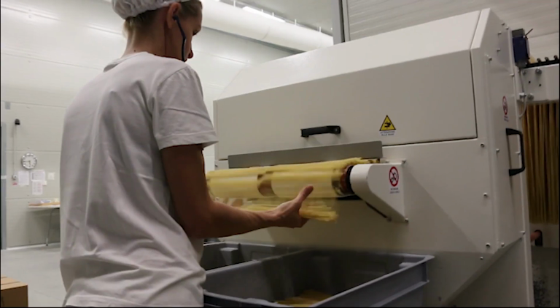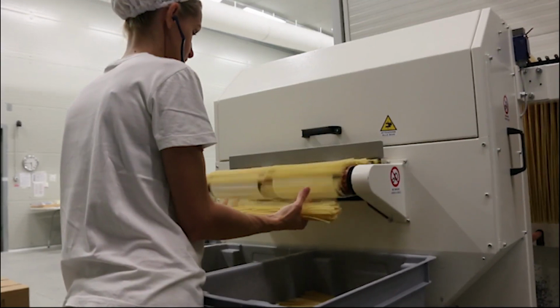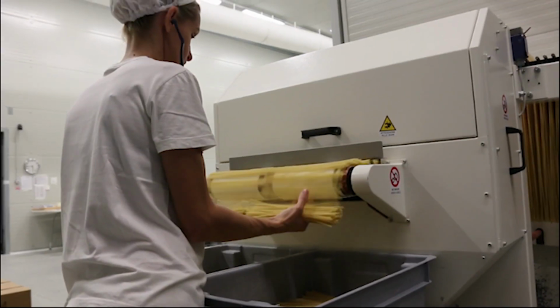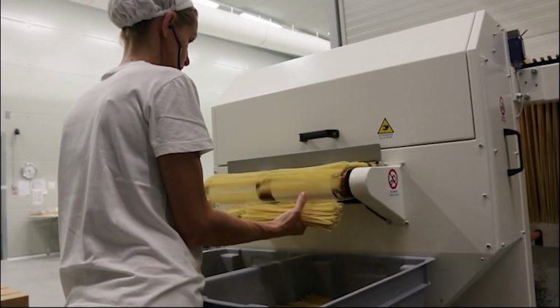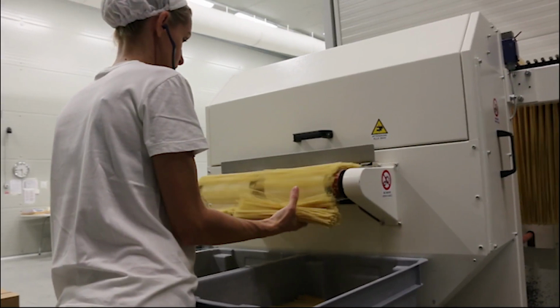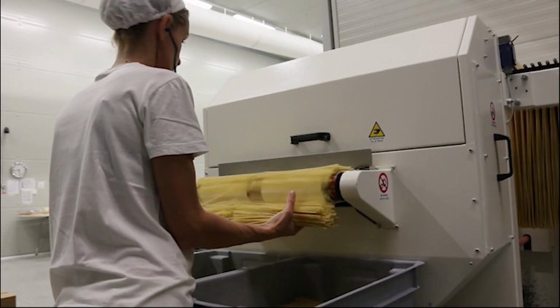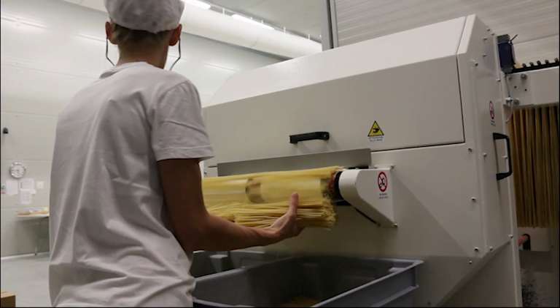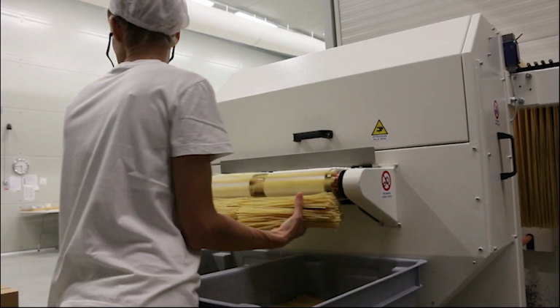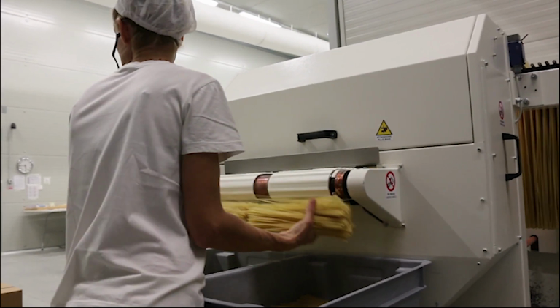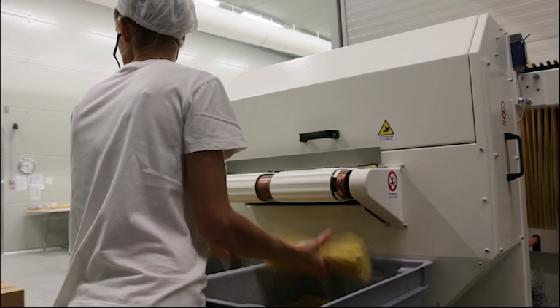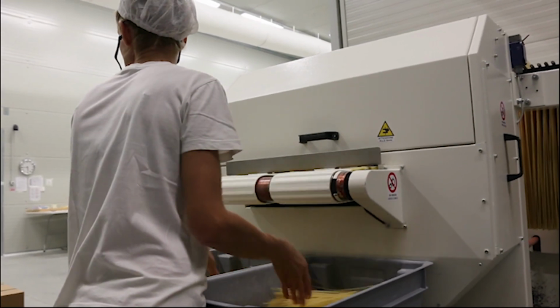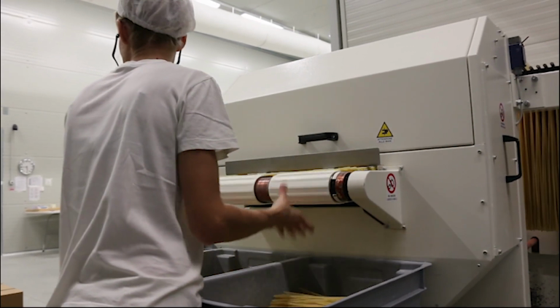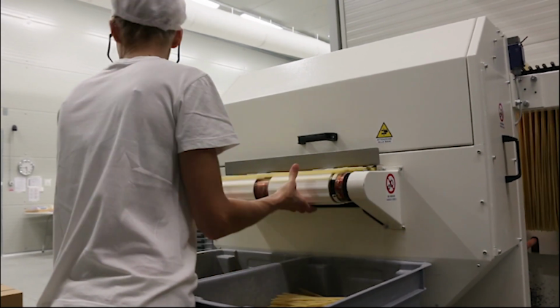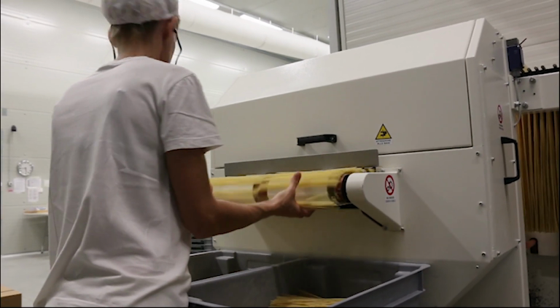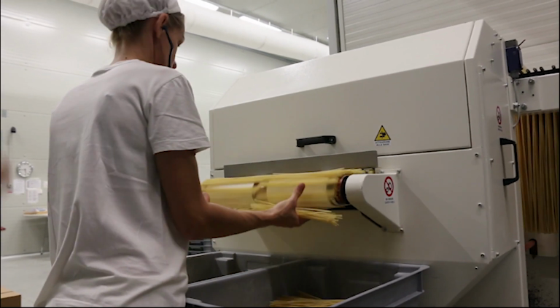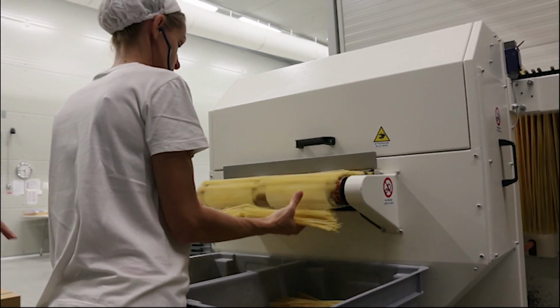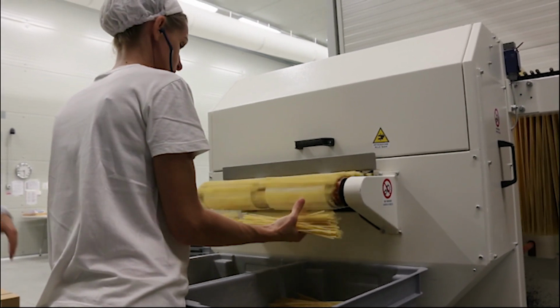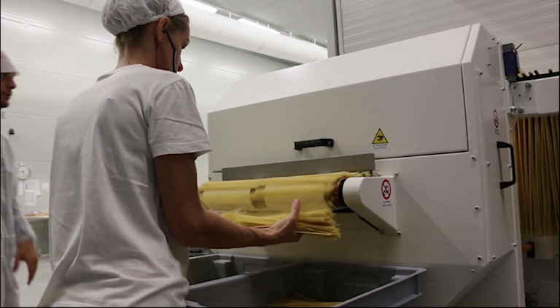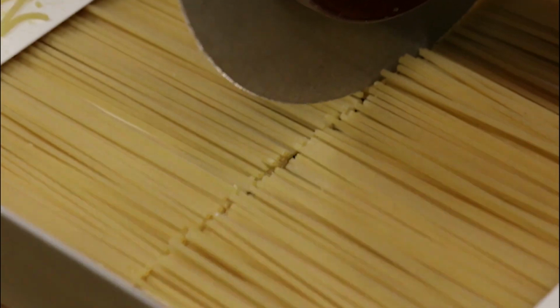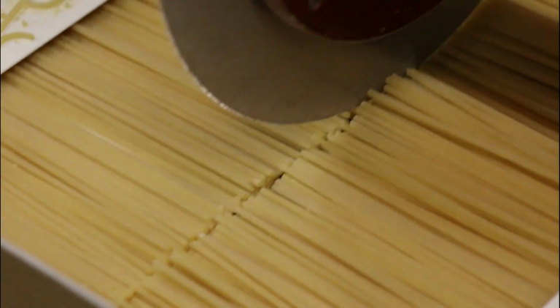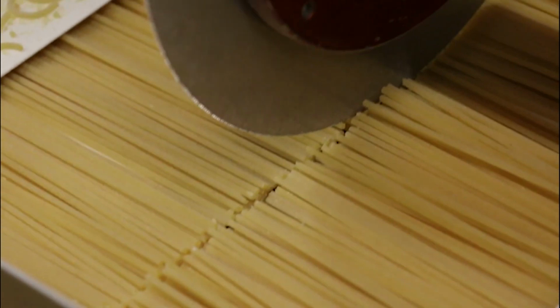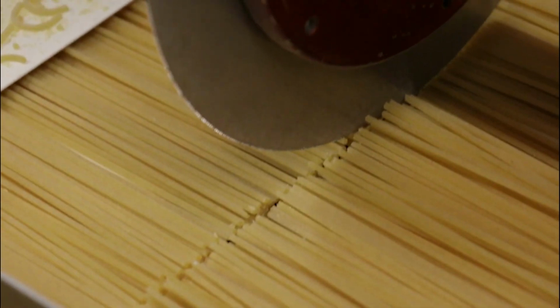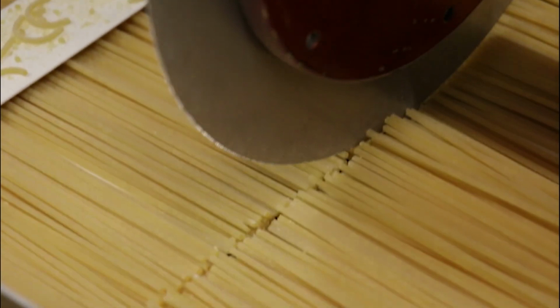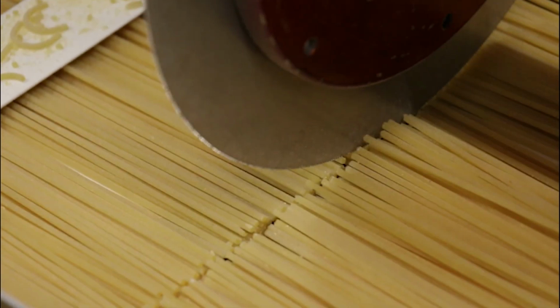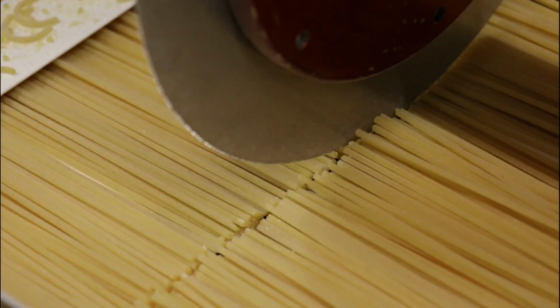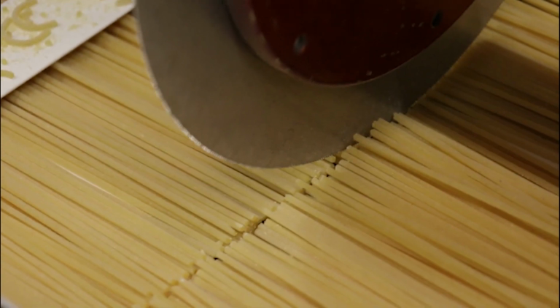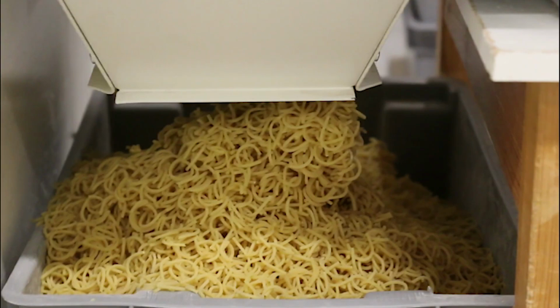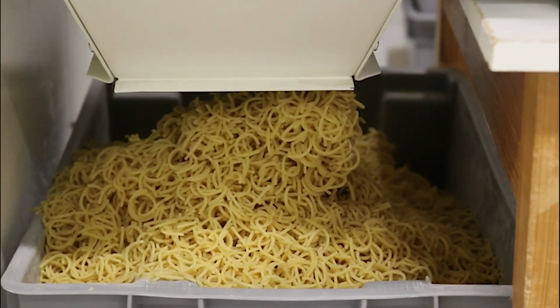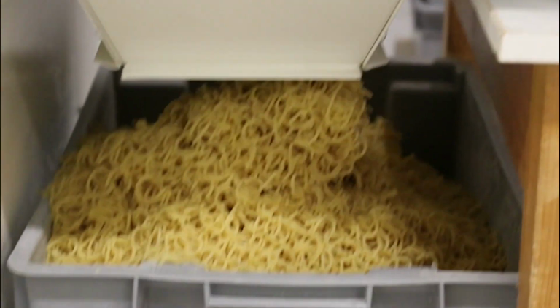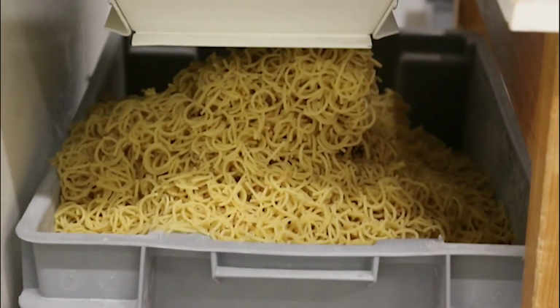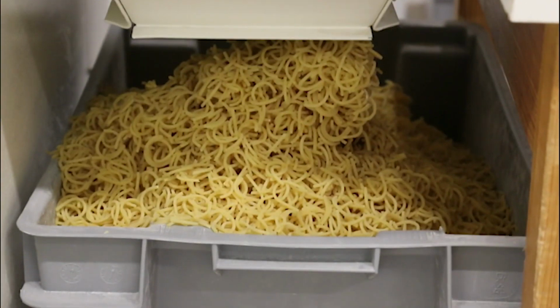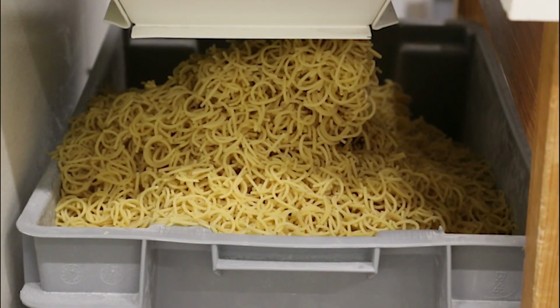It is chopped into four equal lengths. The remaining curves are used in minestre, or soups.